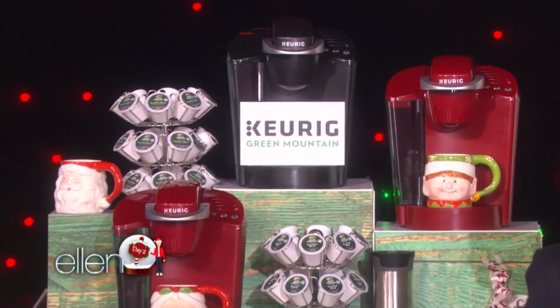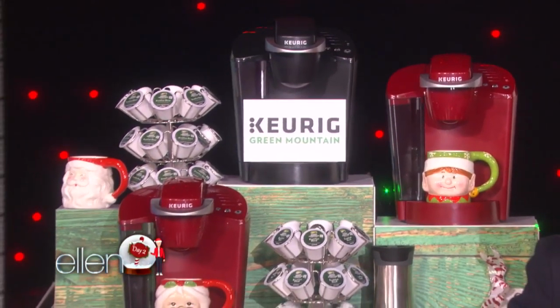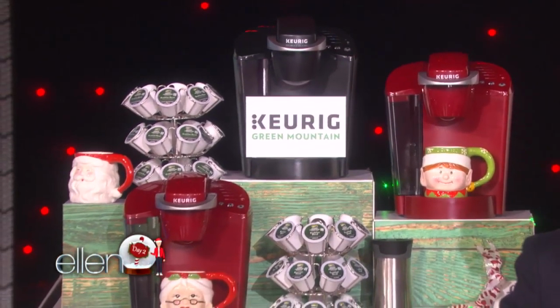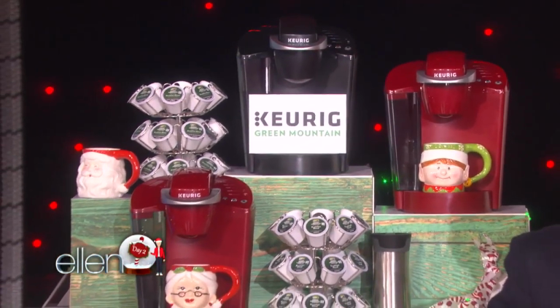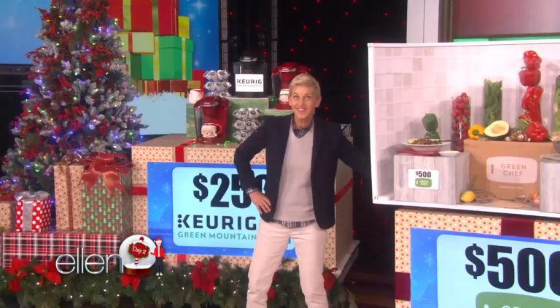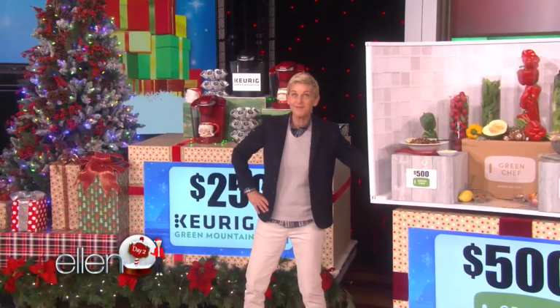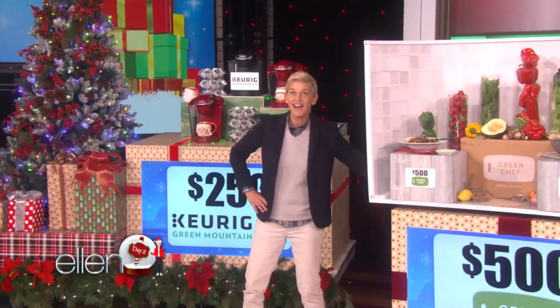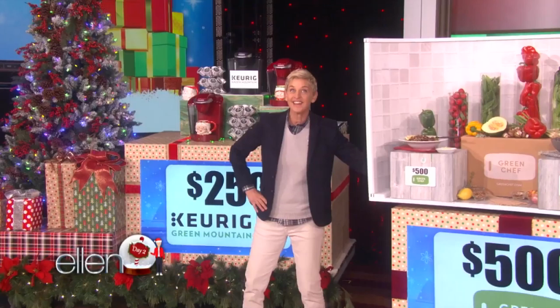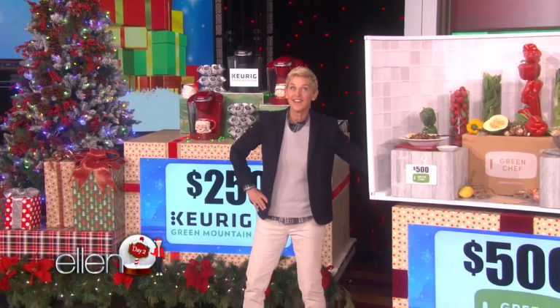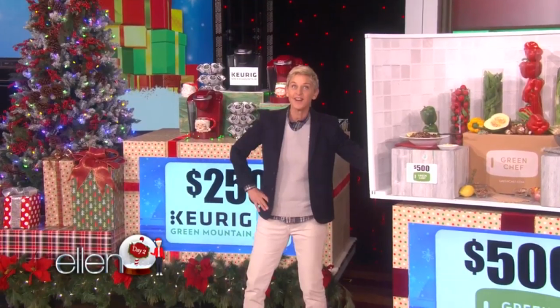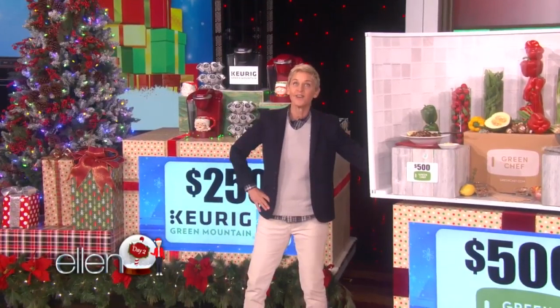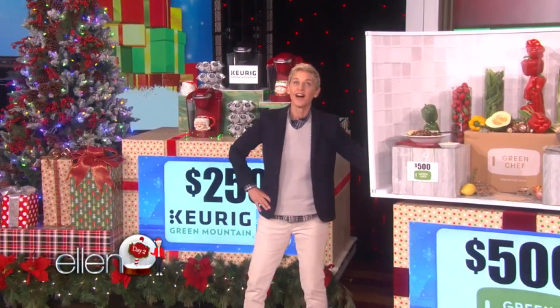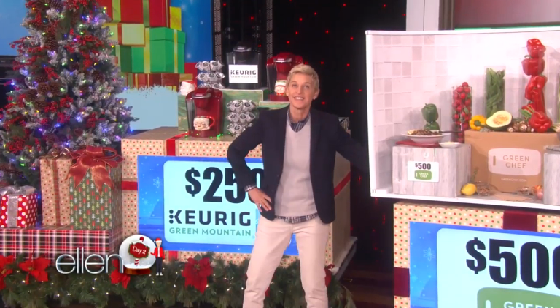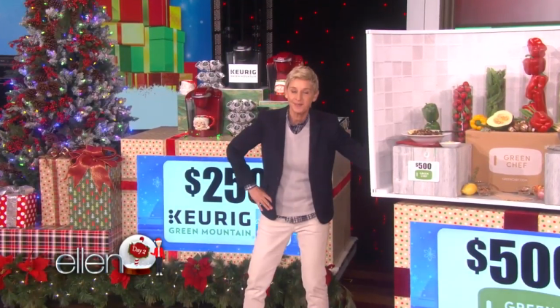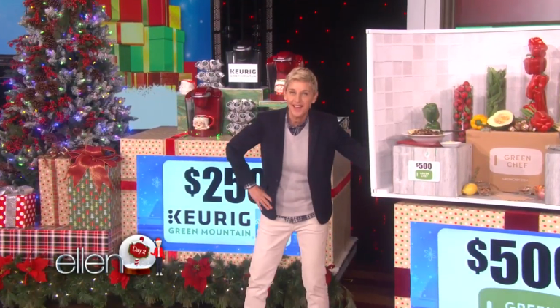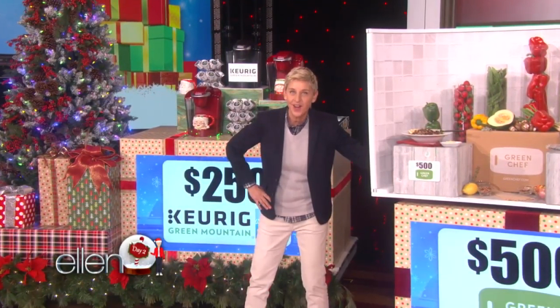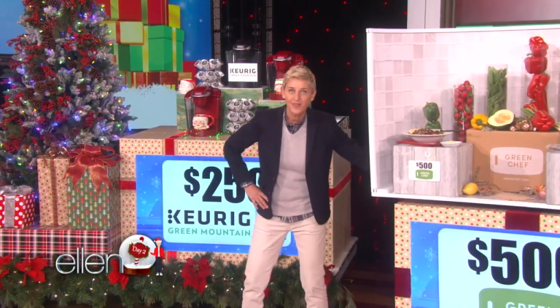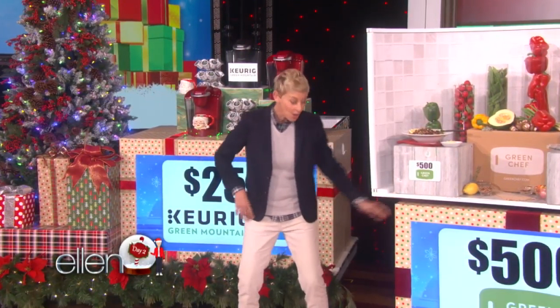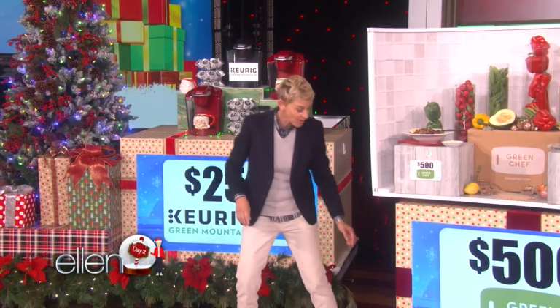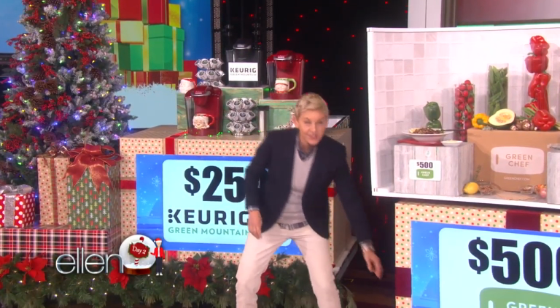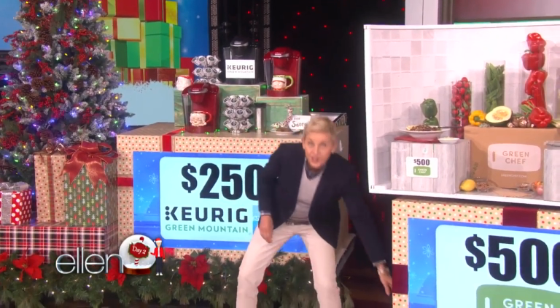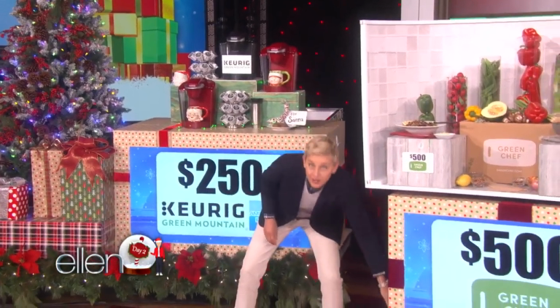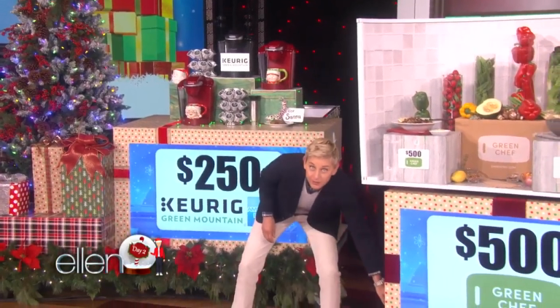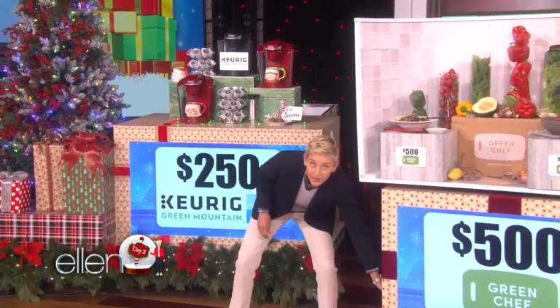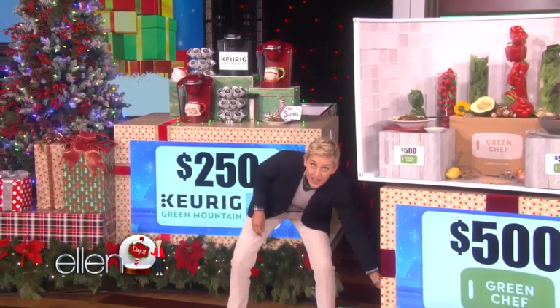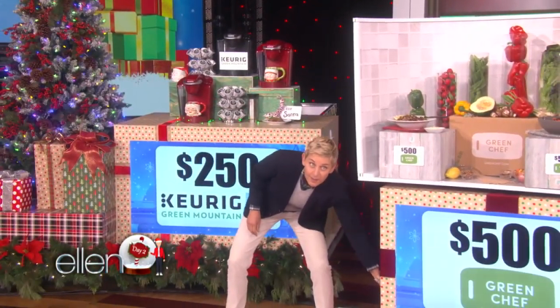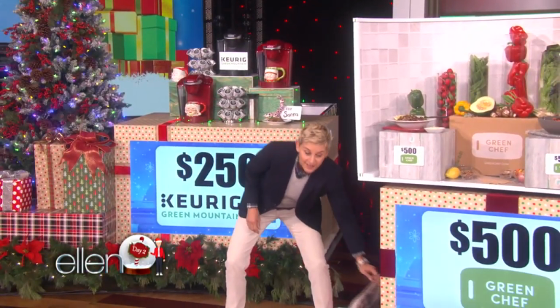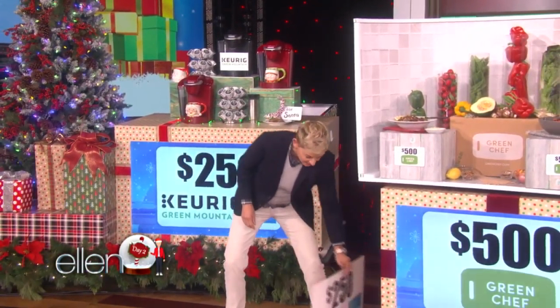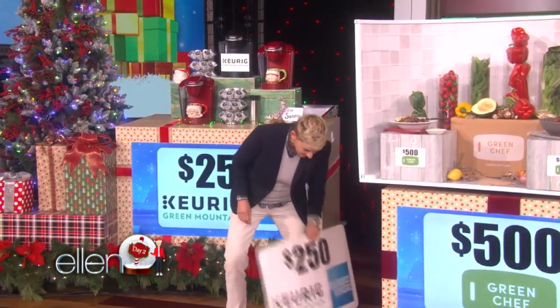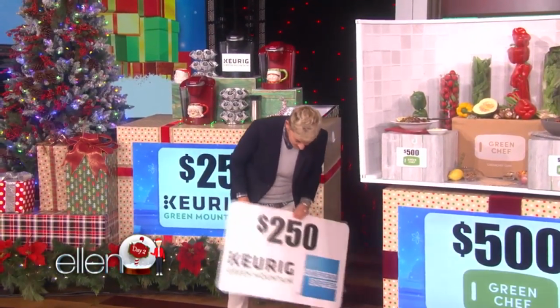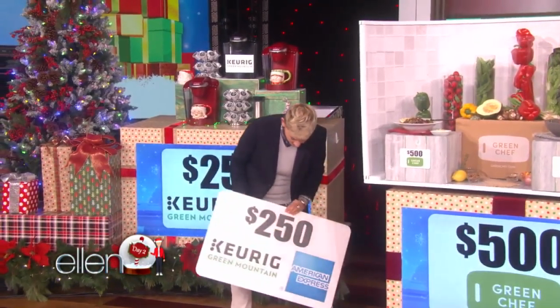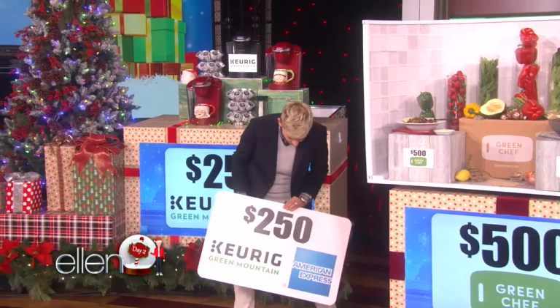And you can buy a year's supply of coffee with this $250 American Express gift card.